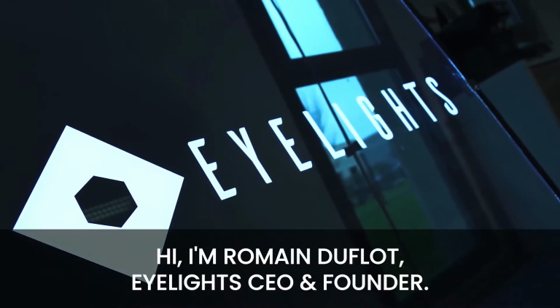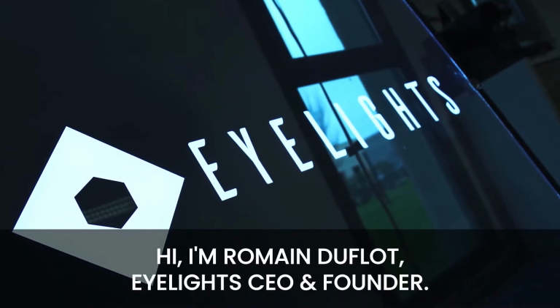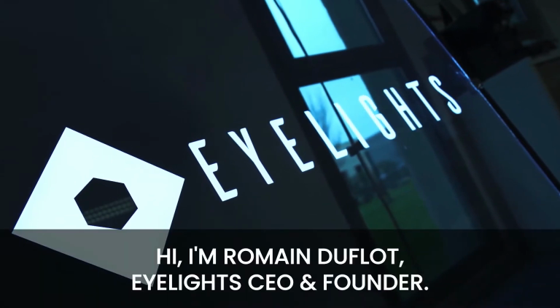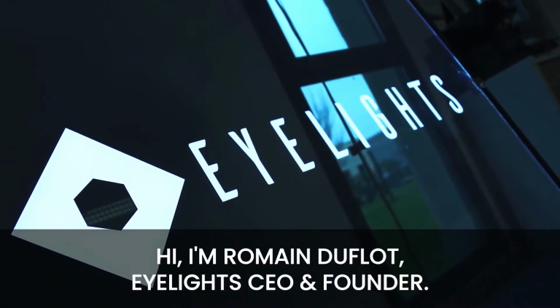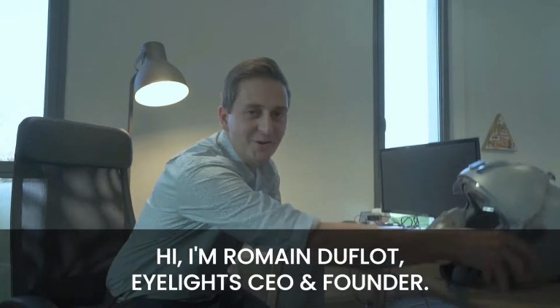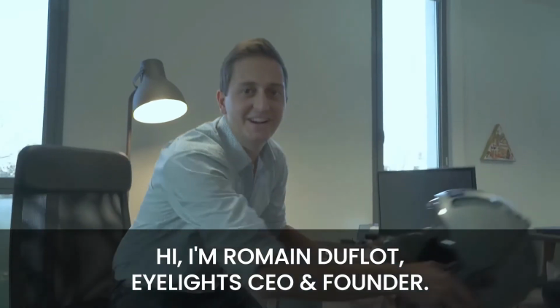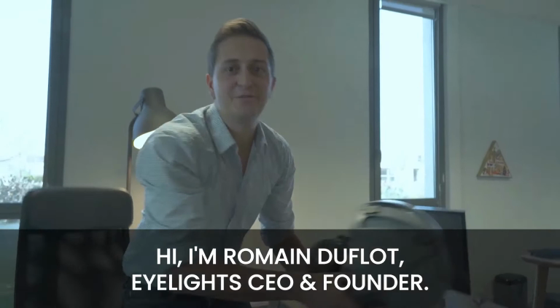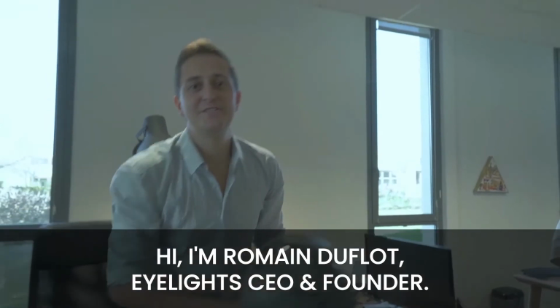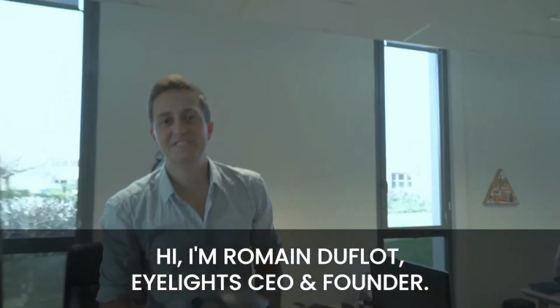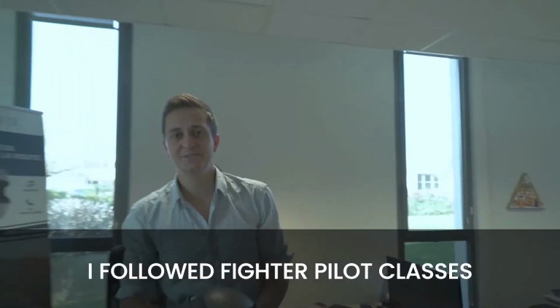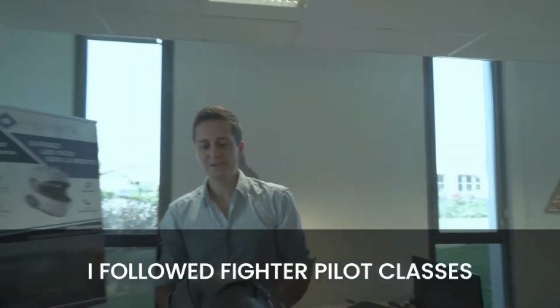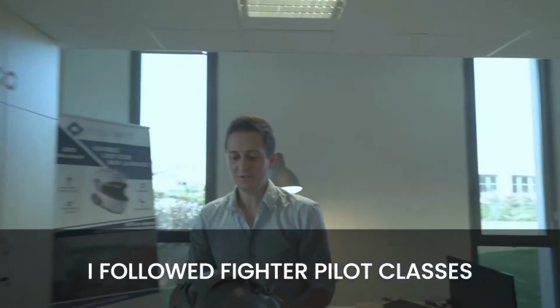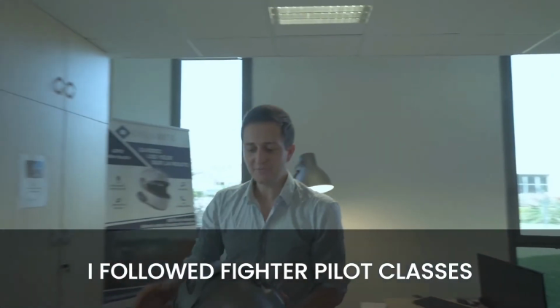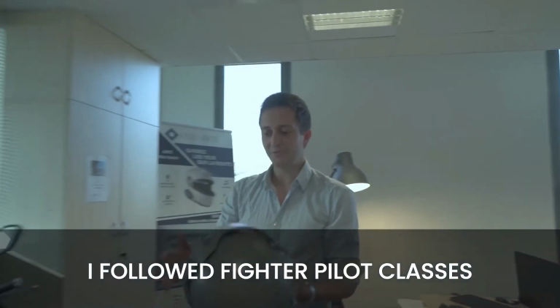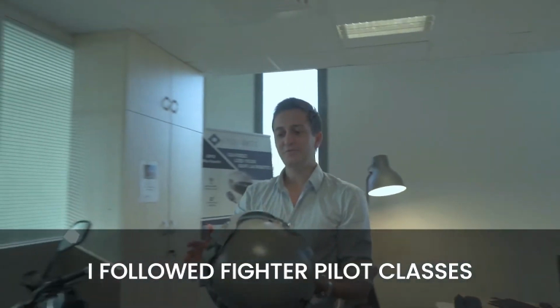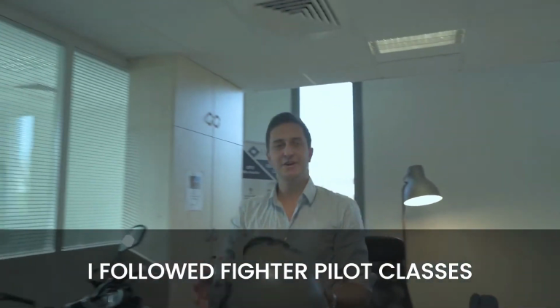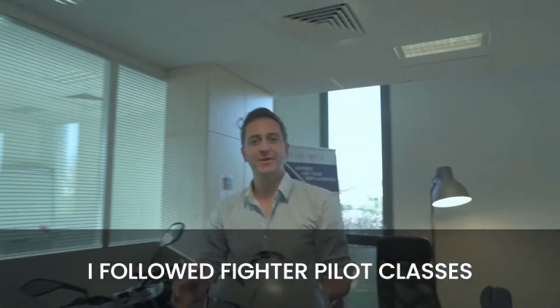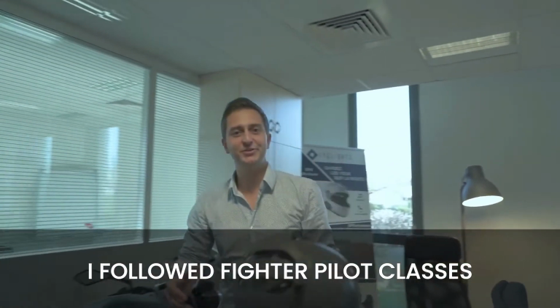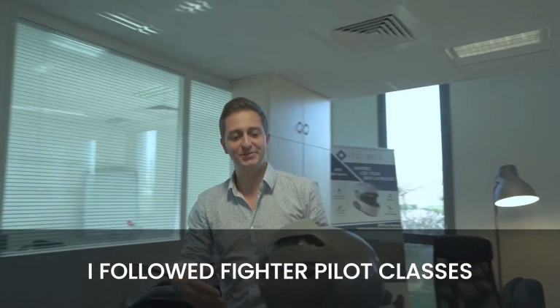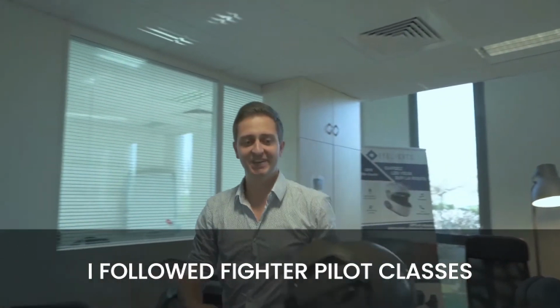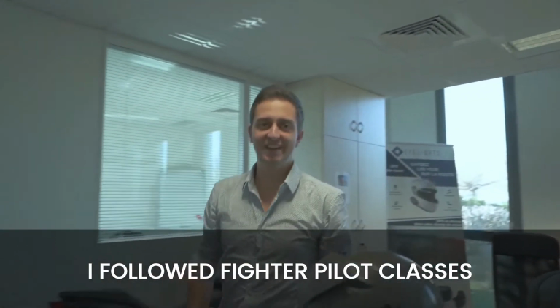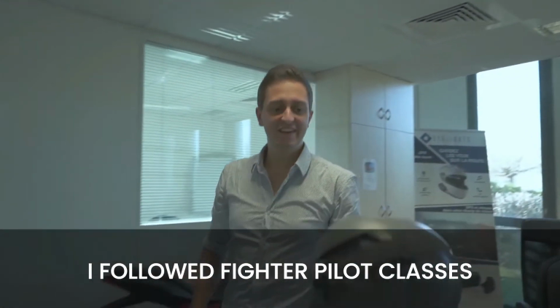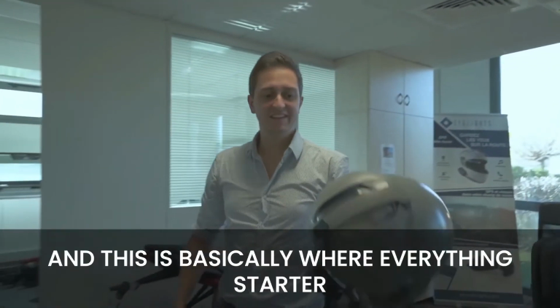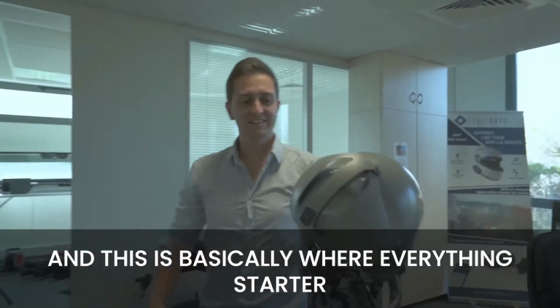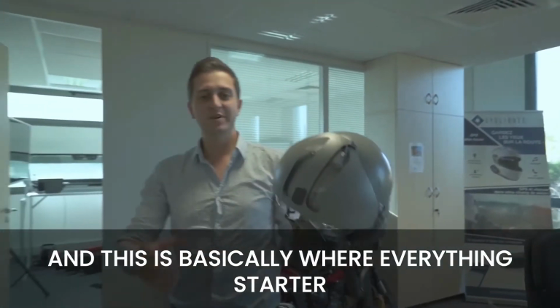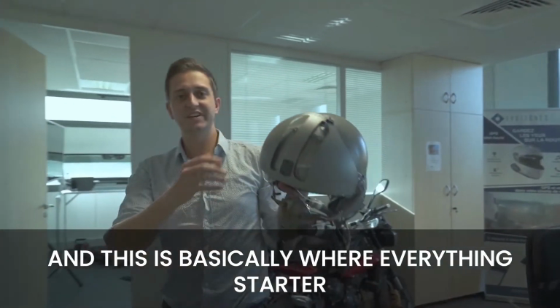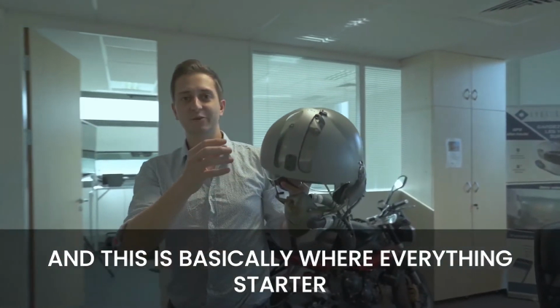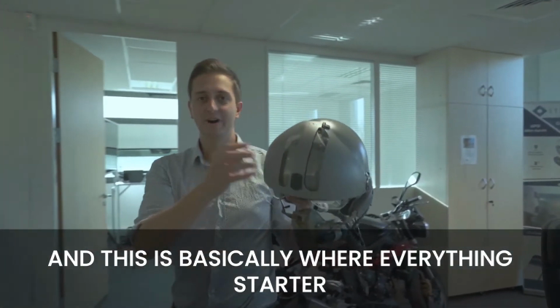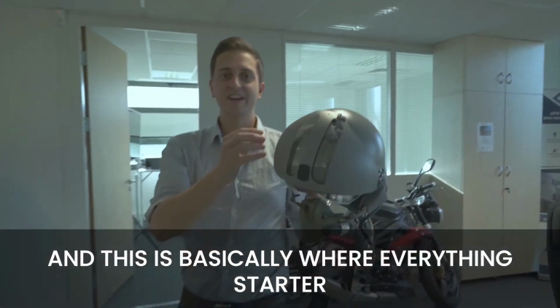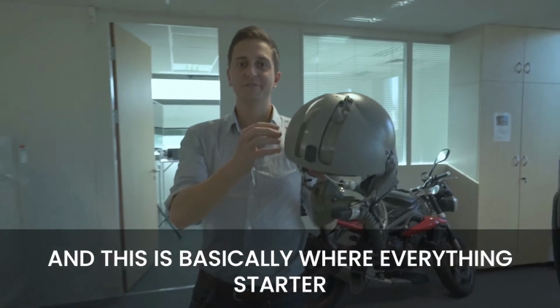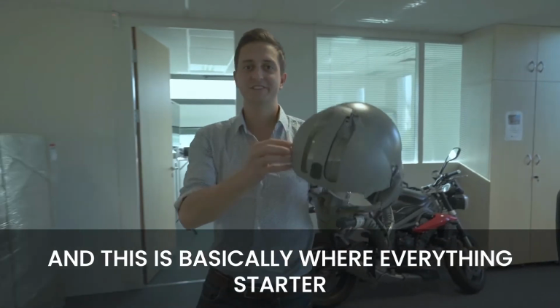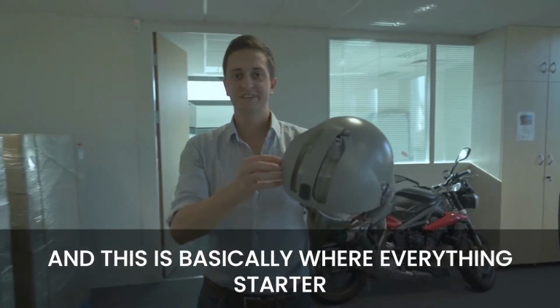I'm Roman Dufault, Highlight Partner and CEO. I follow some fighter pilot courses and this is basically where everything started.